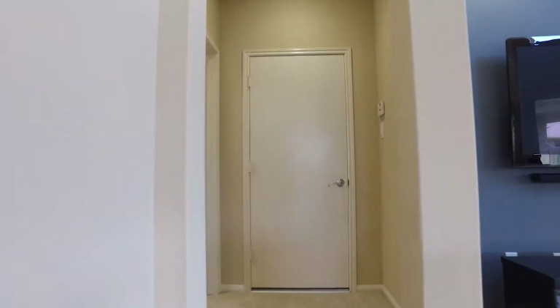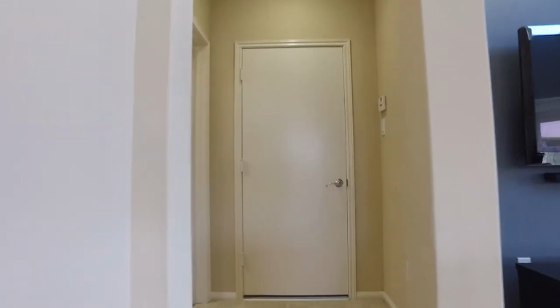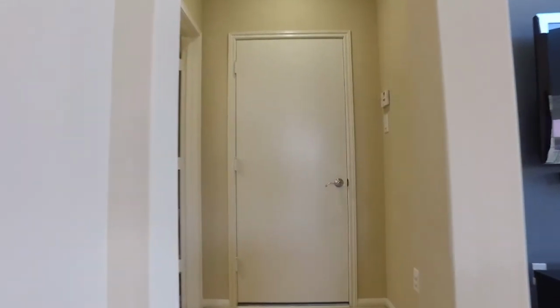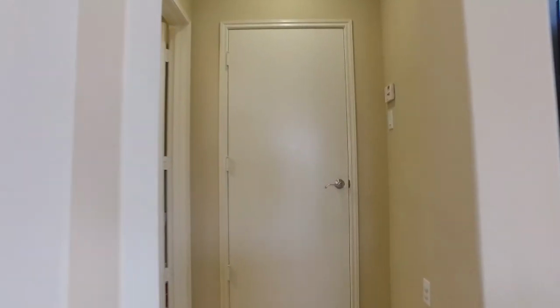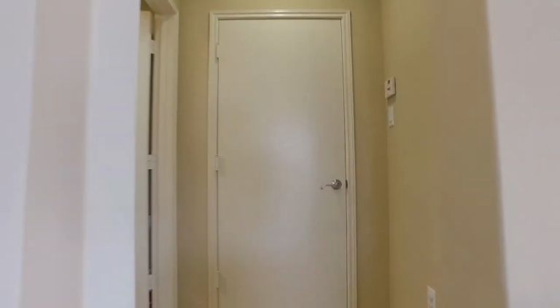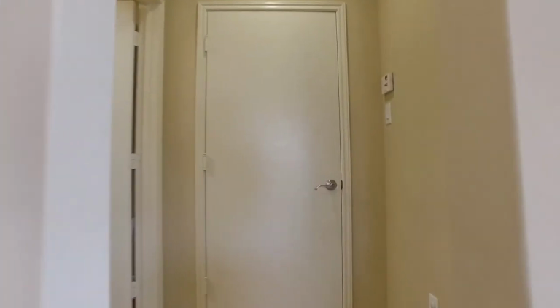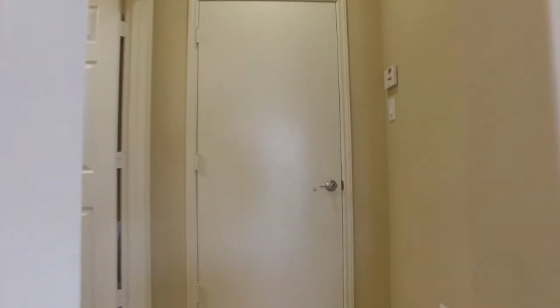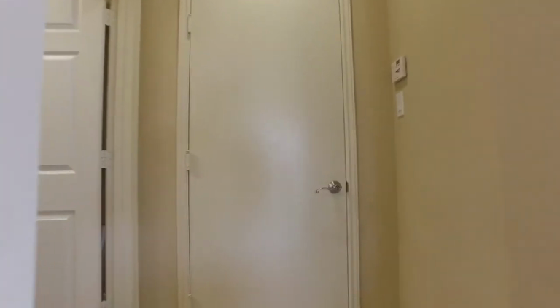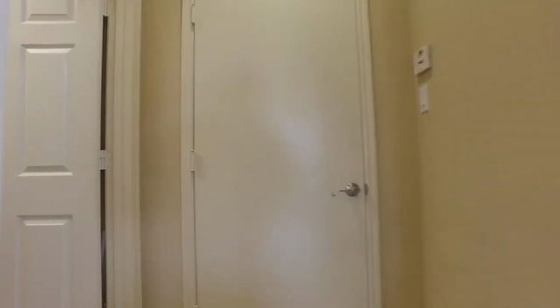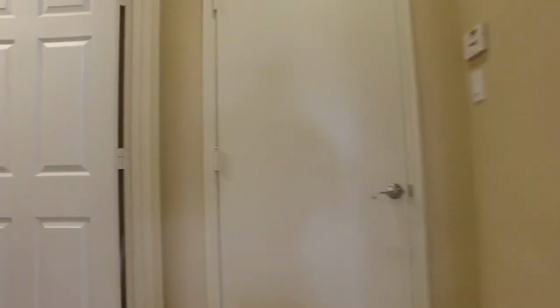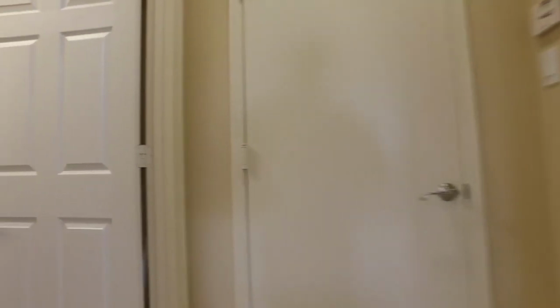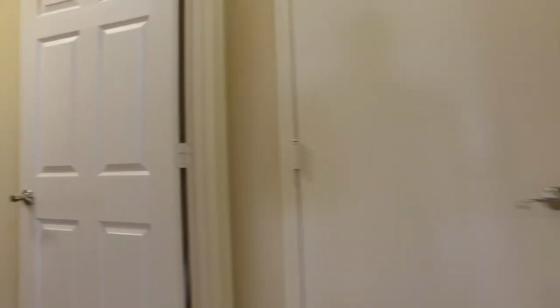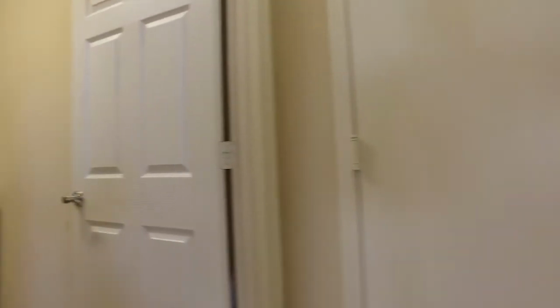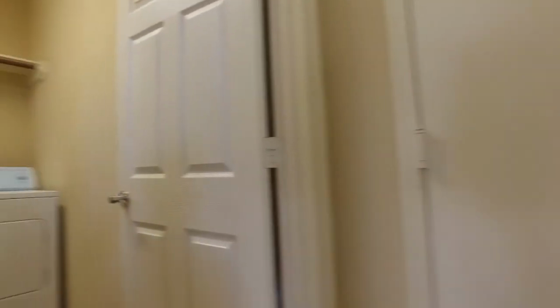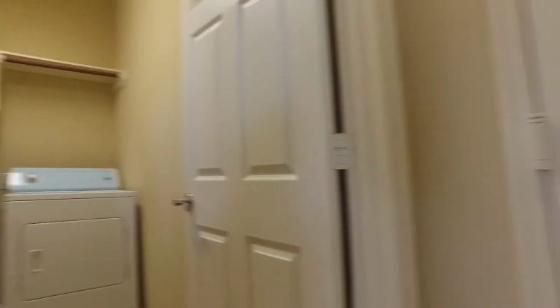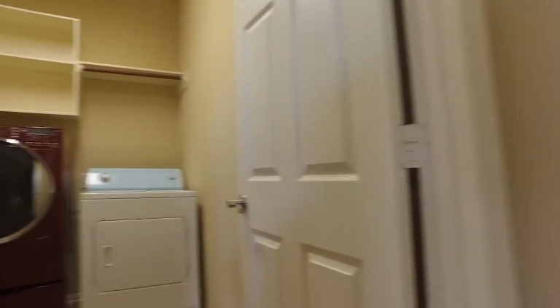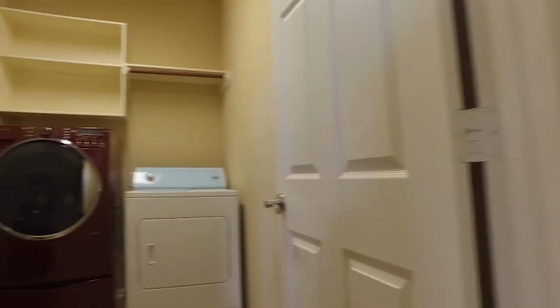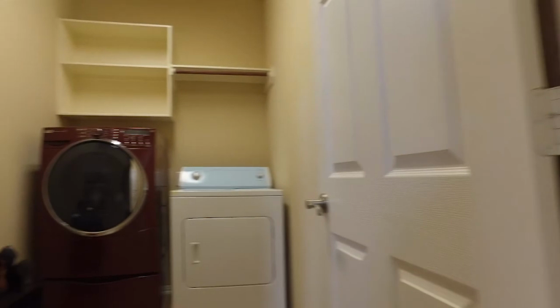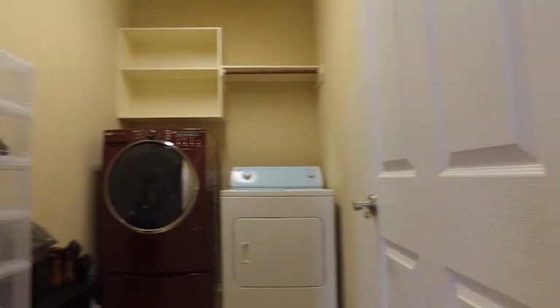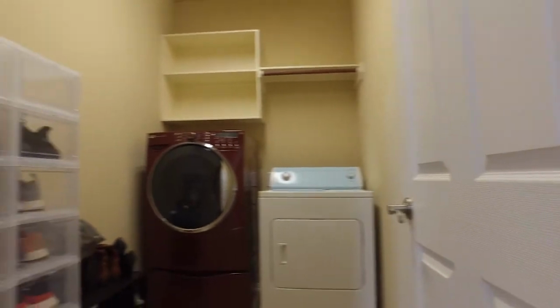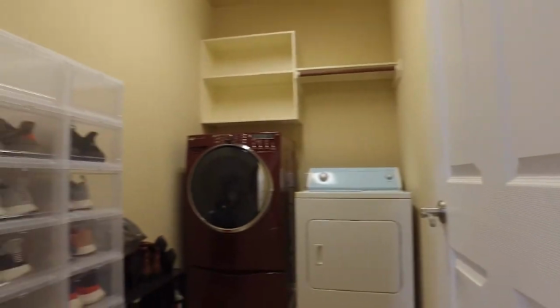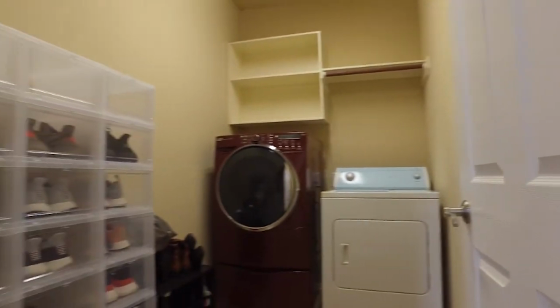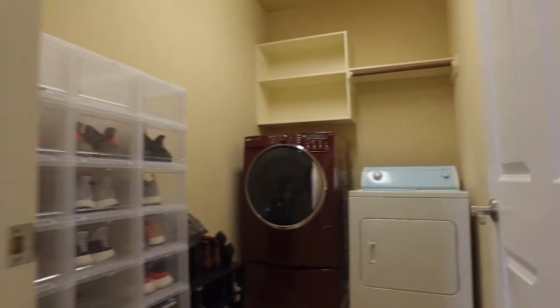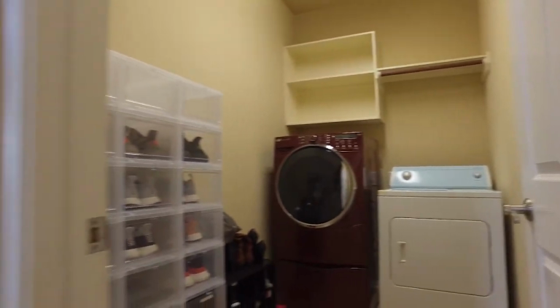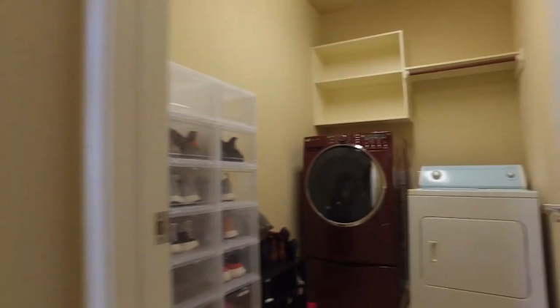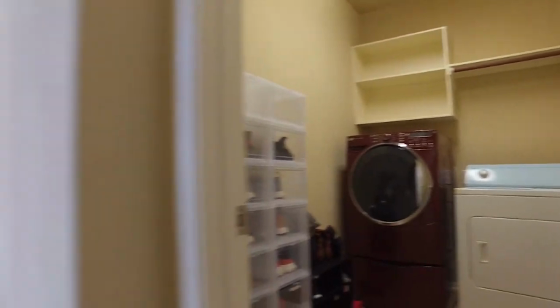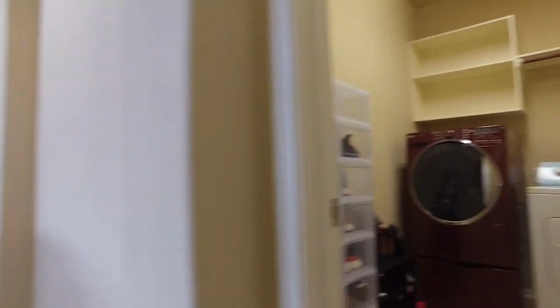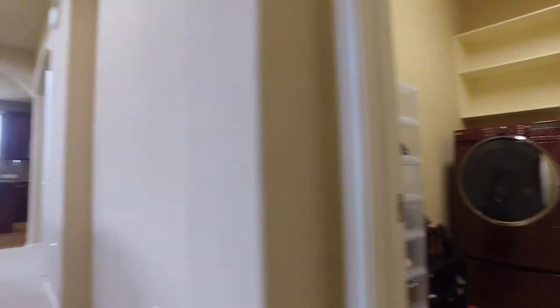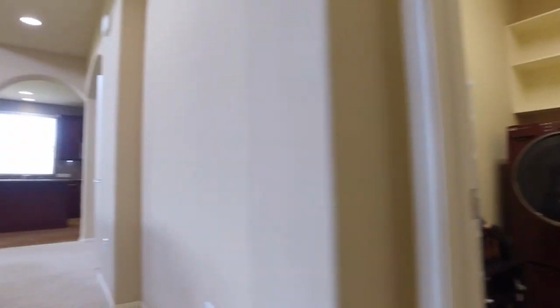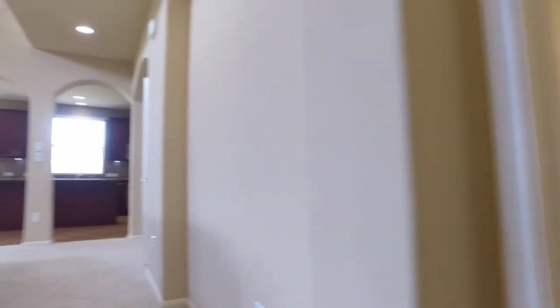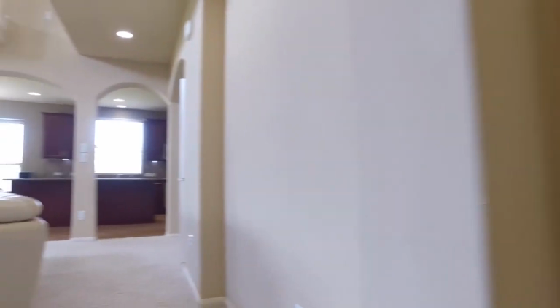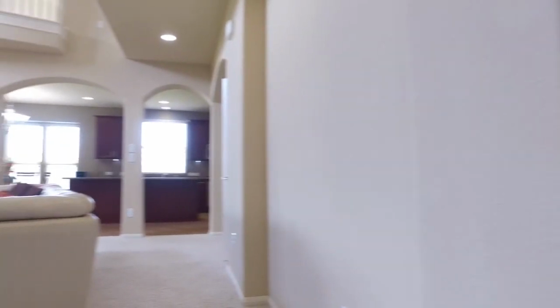The laundry room is spacious and open, conveniently placed on the first floor.